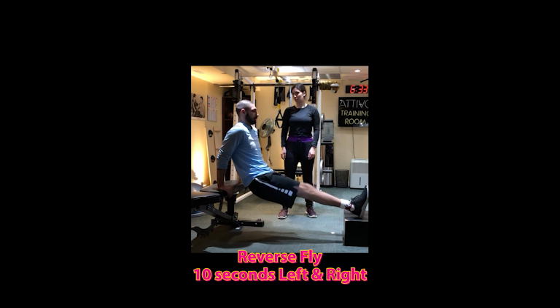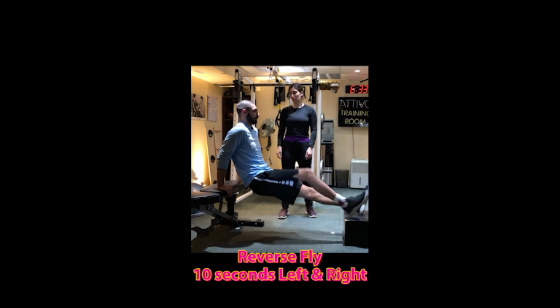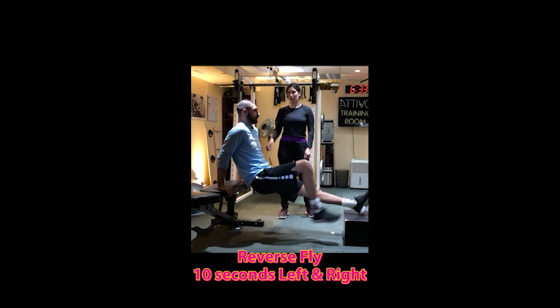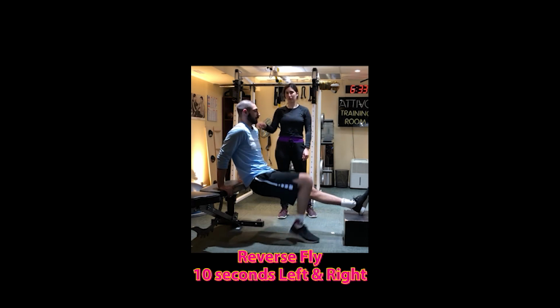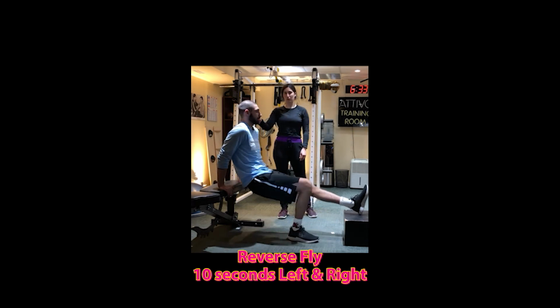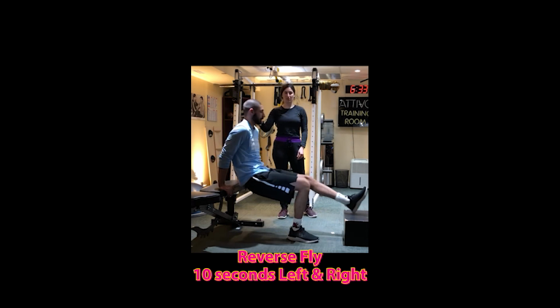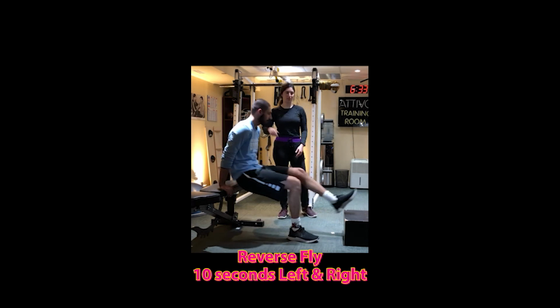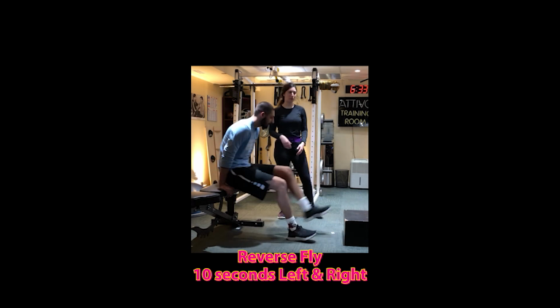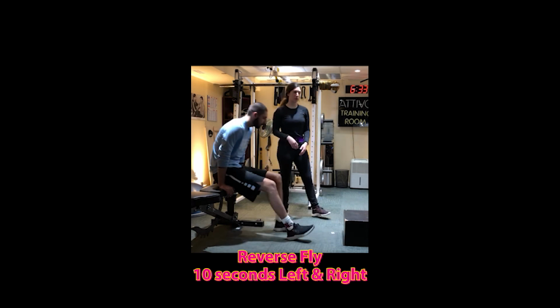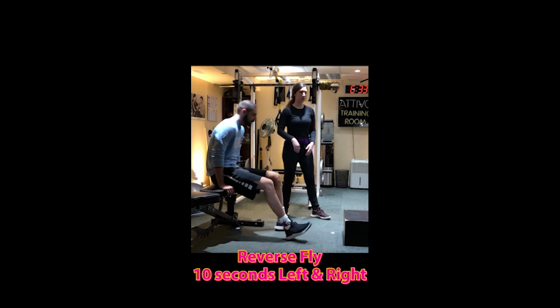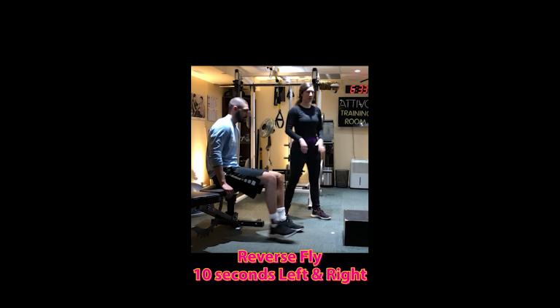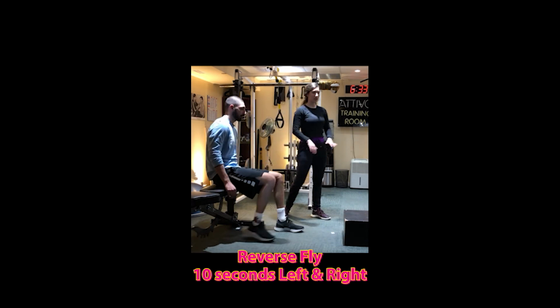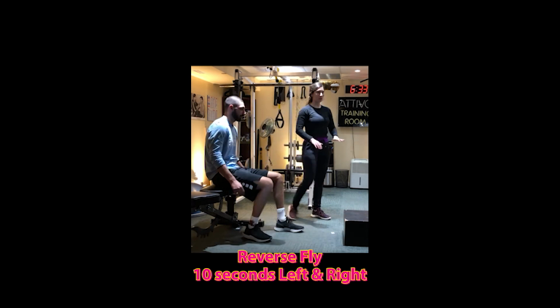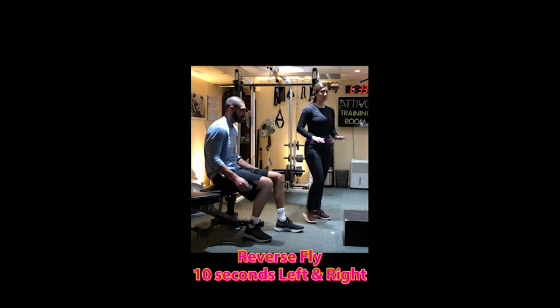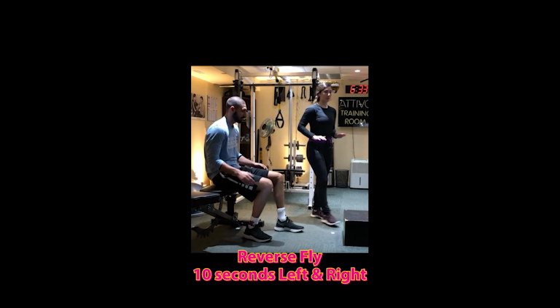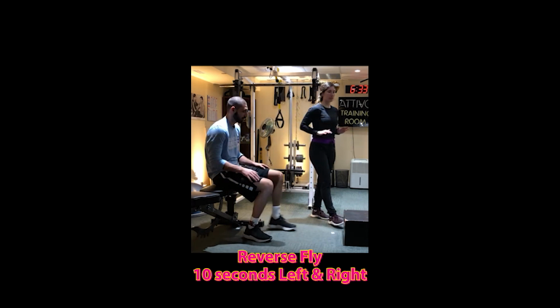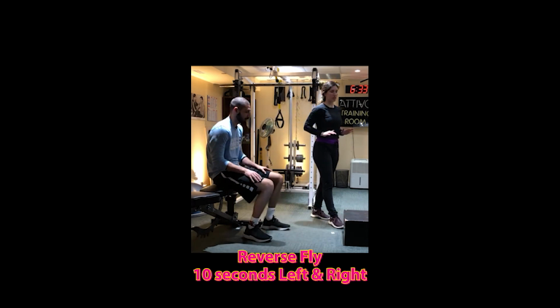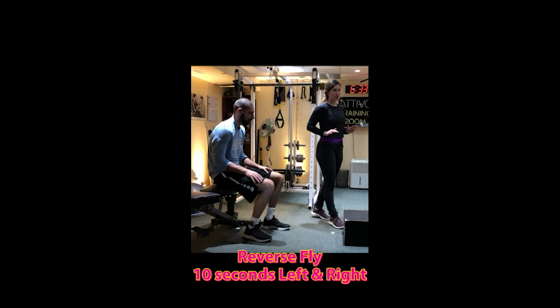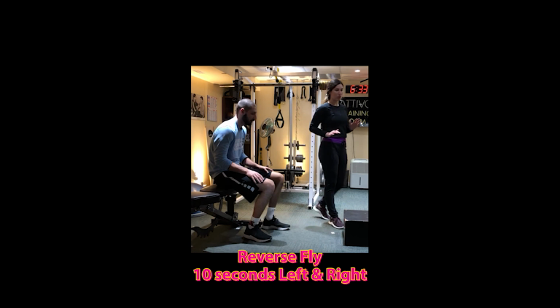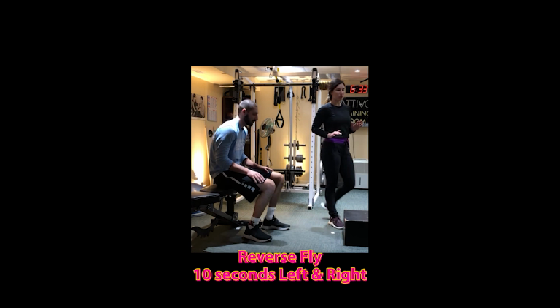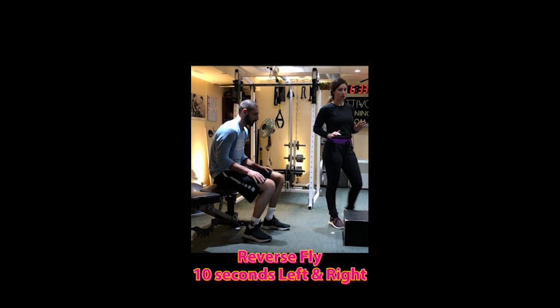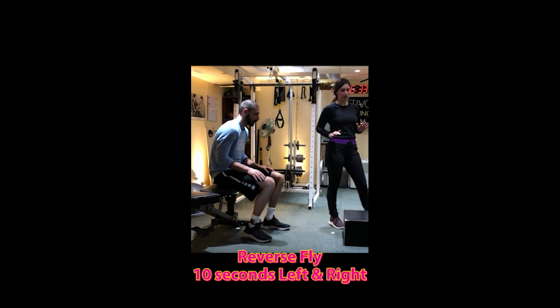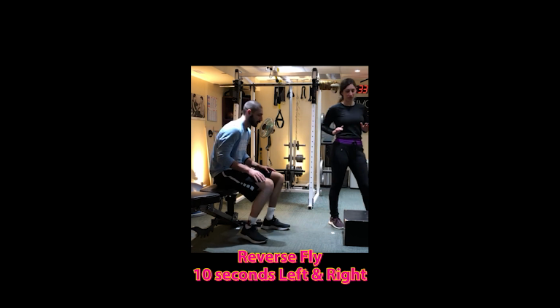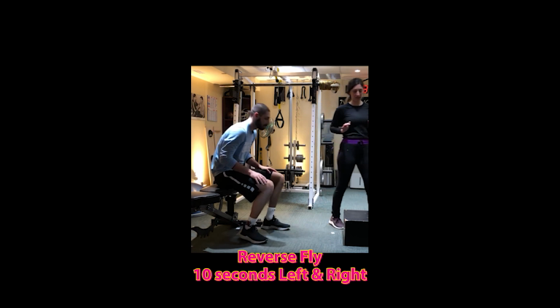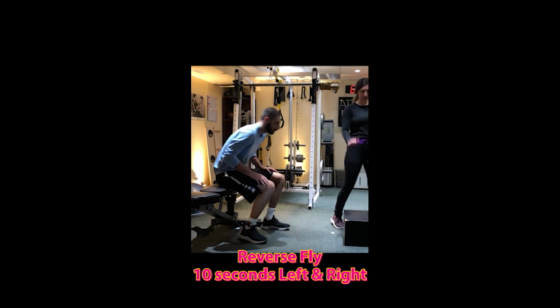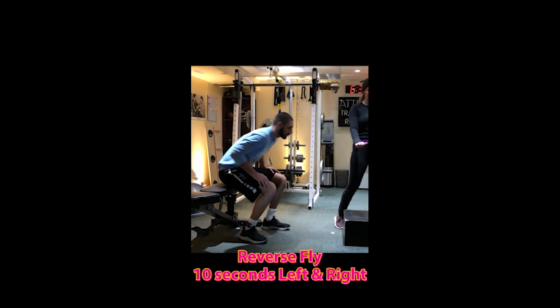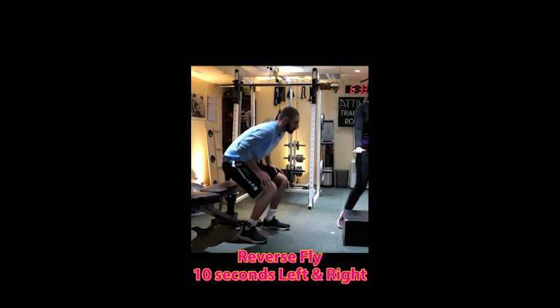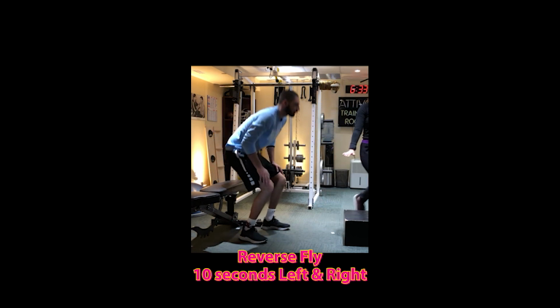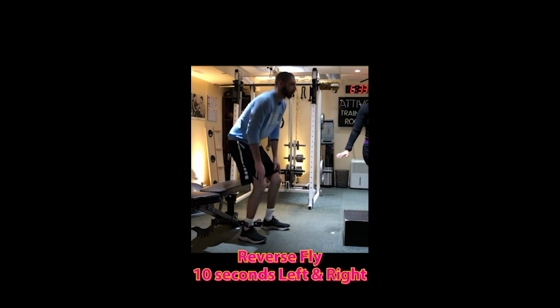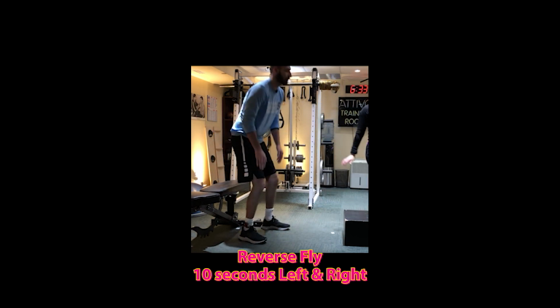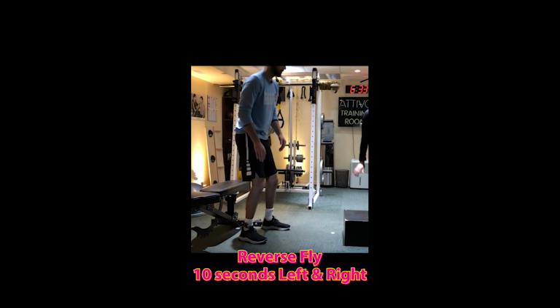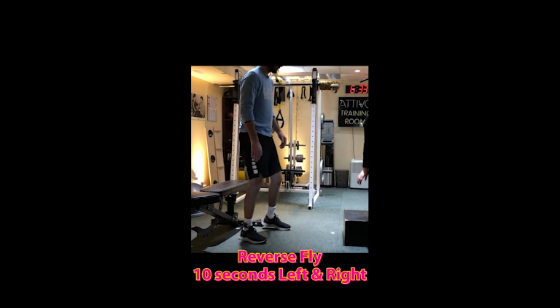If you notice the tempo, he's going down nice and slow, holding for a sec, and then exploding out.